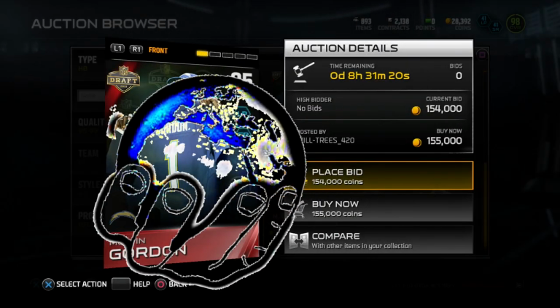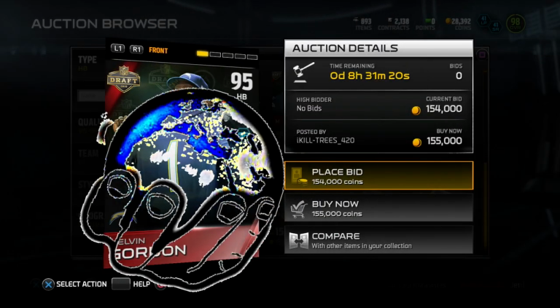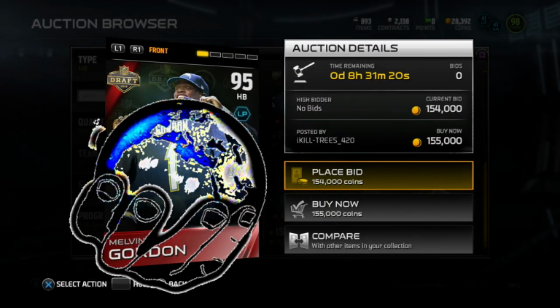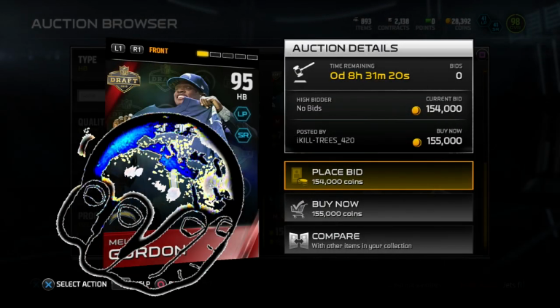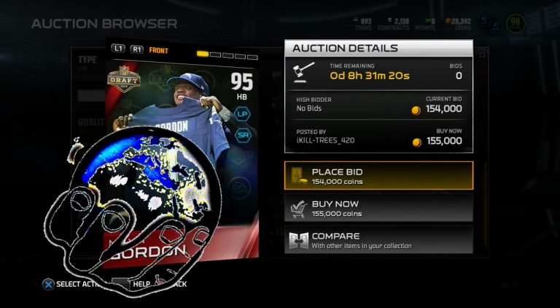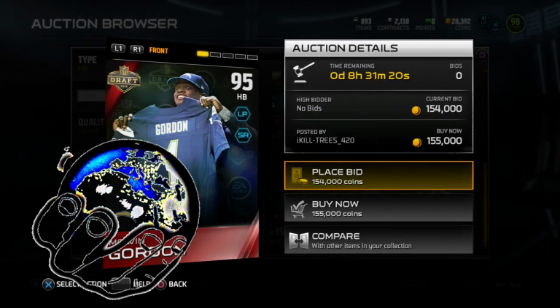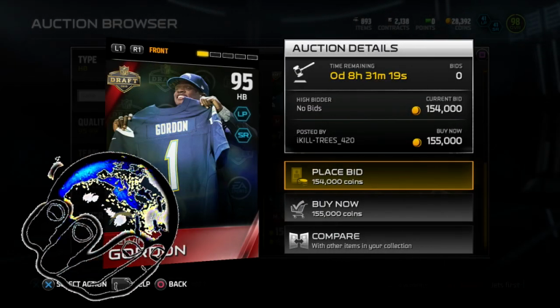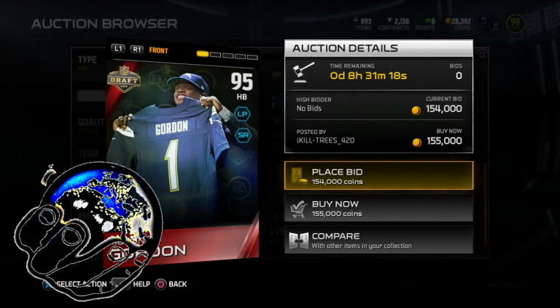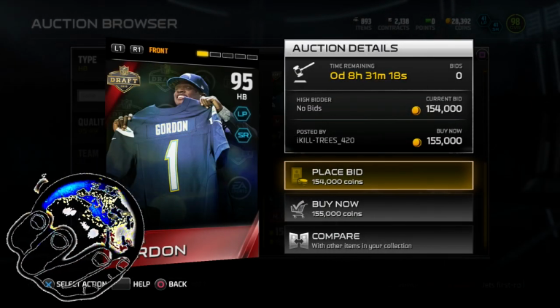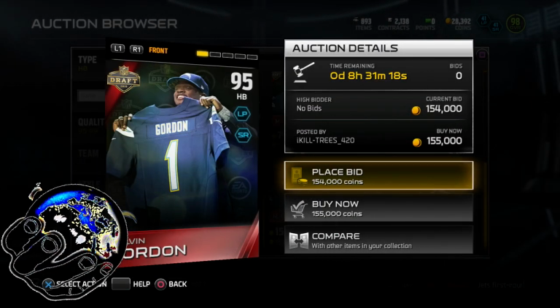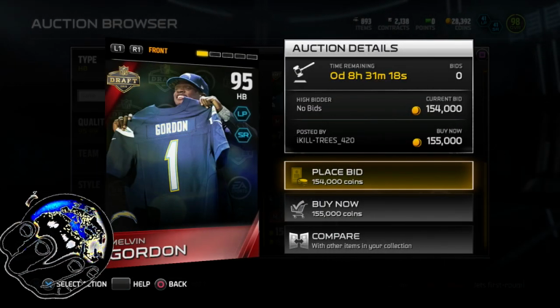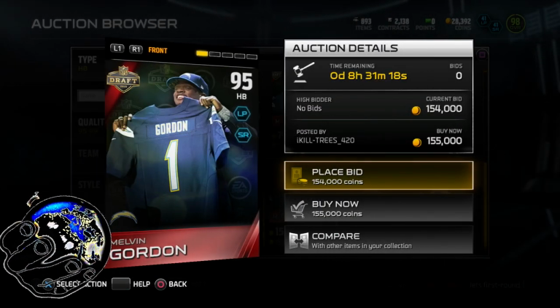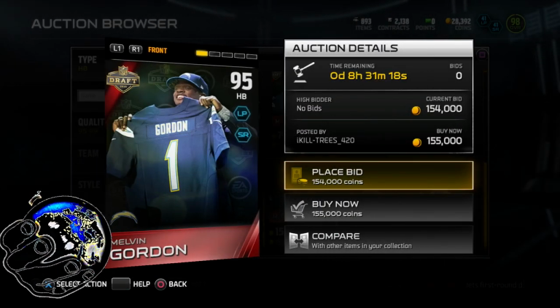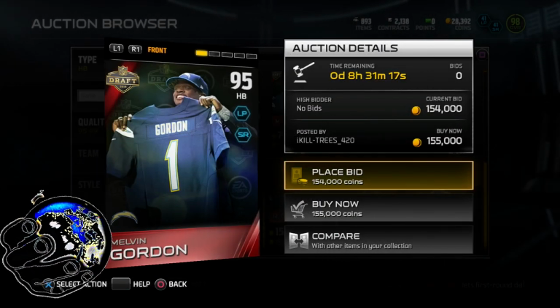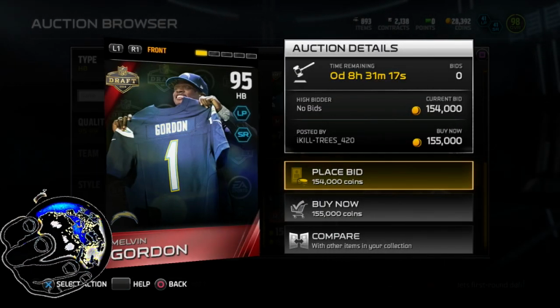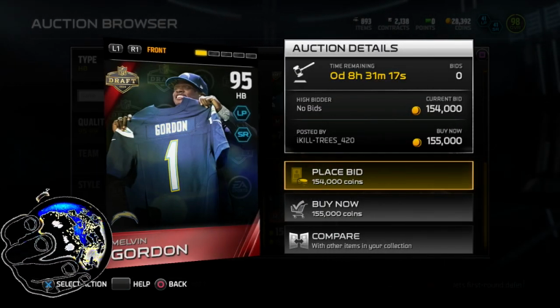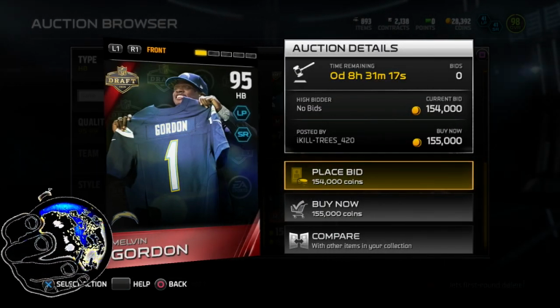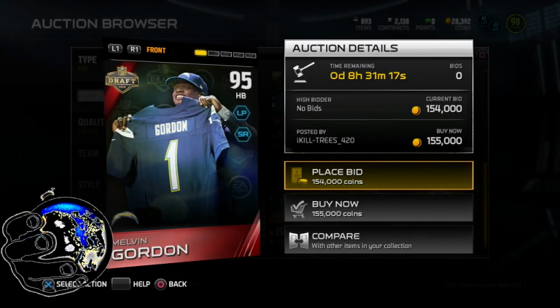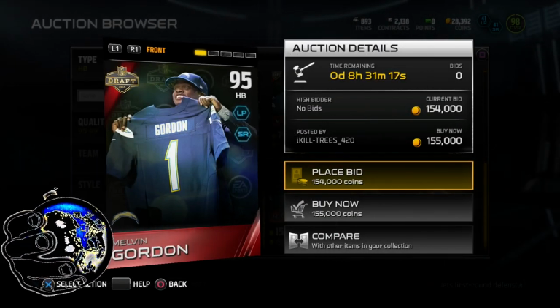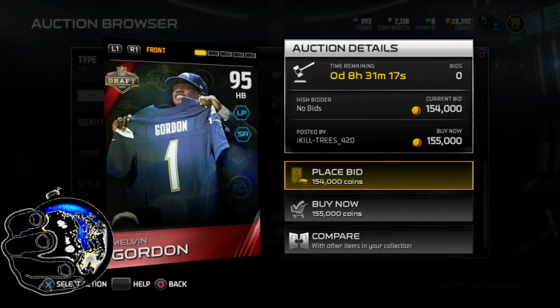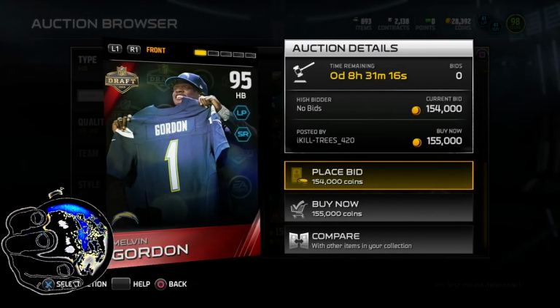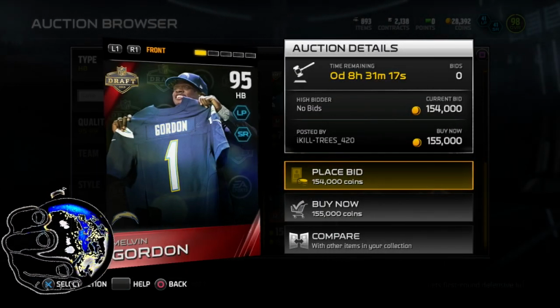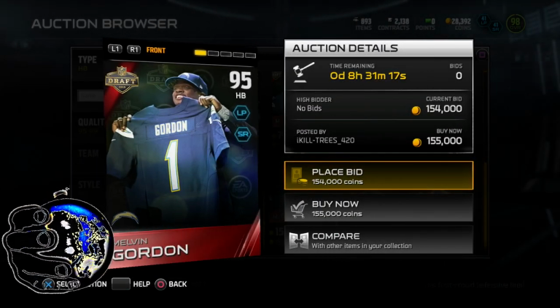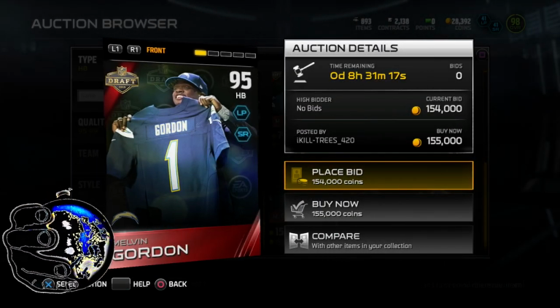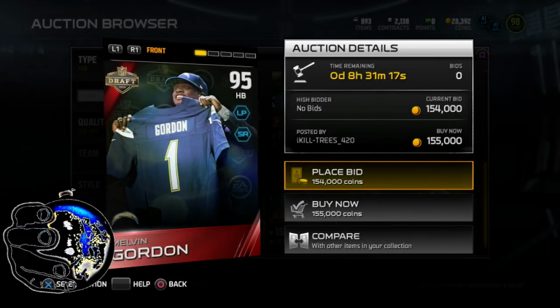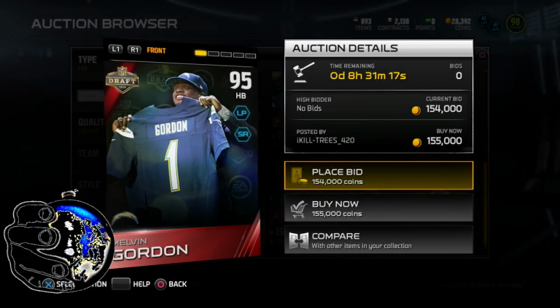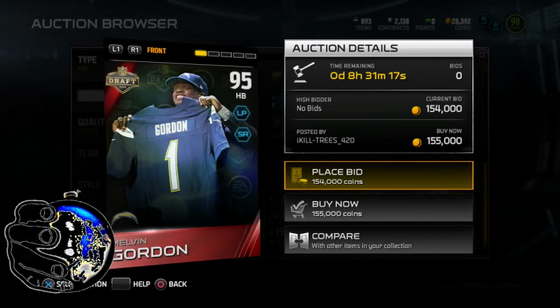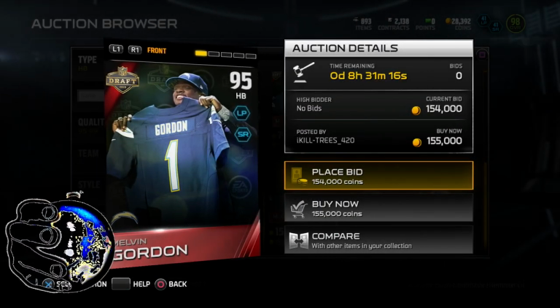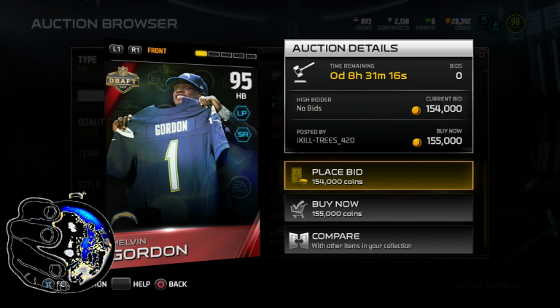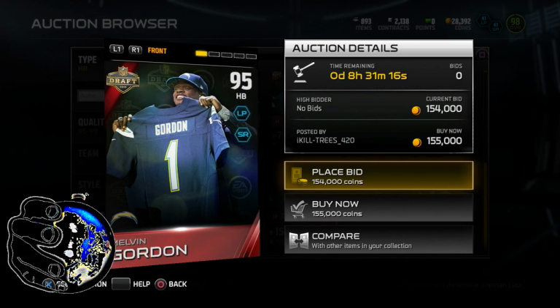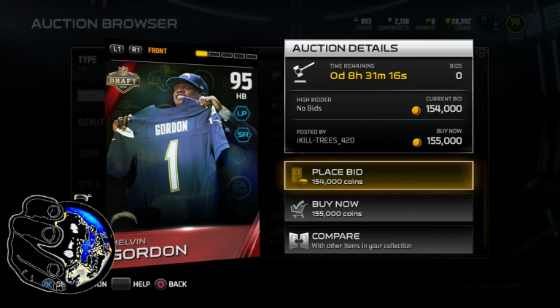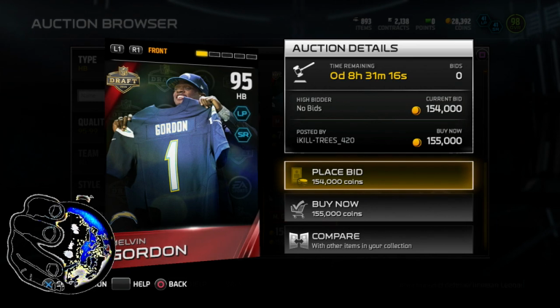What's going on everybody? We're going to take a look at Melvin Gordon, who was drafted by the San Diego Chargers.